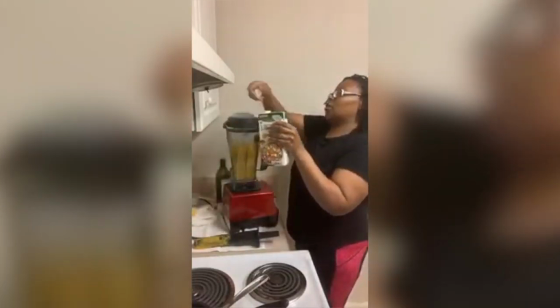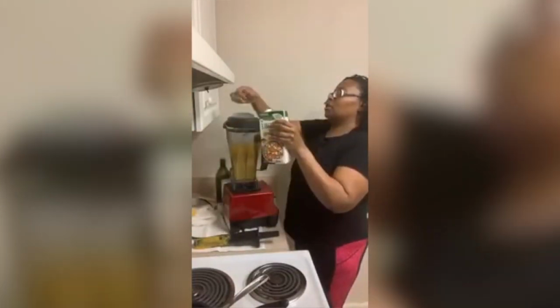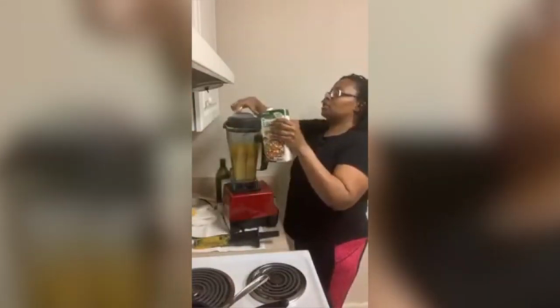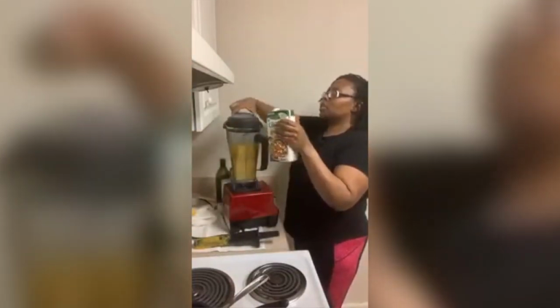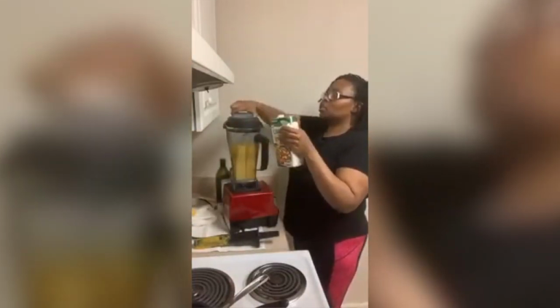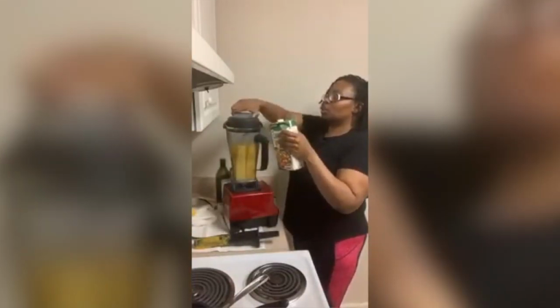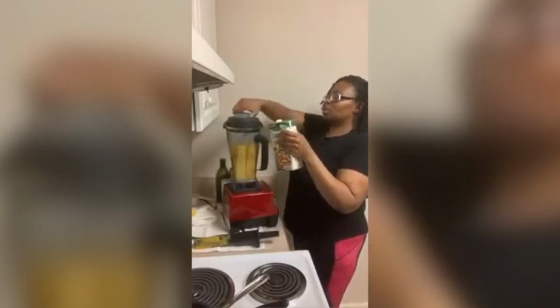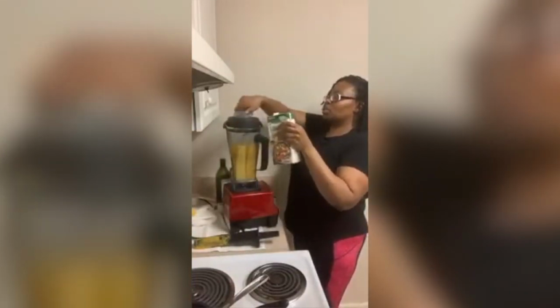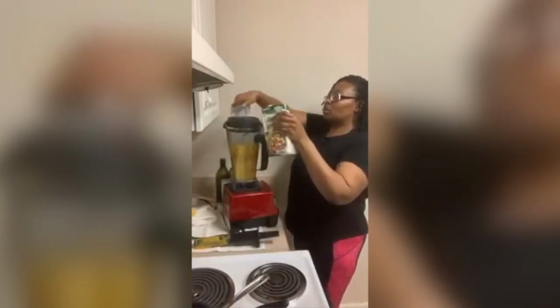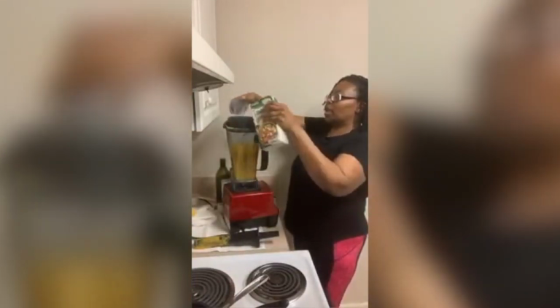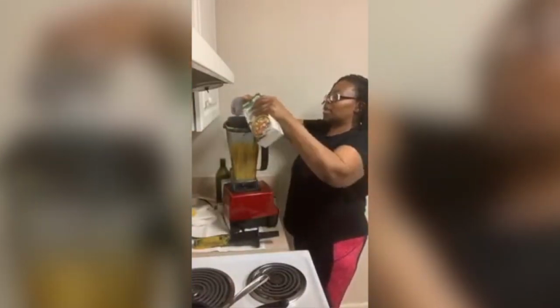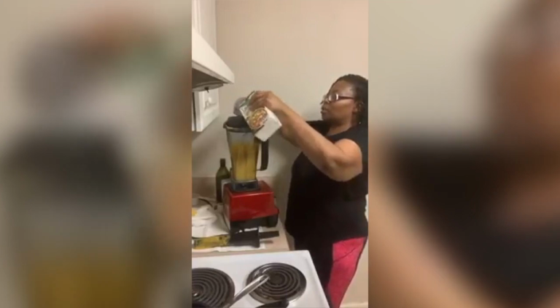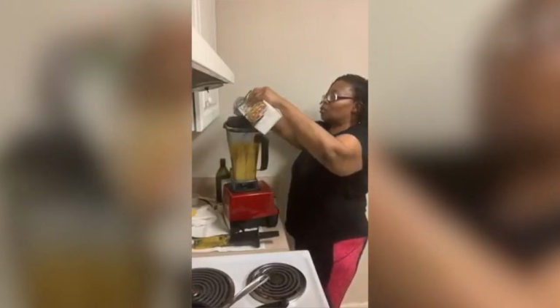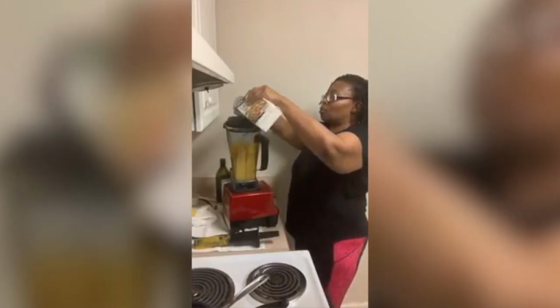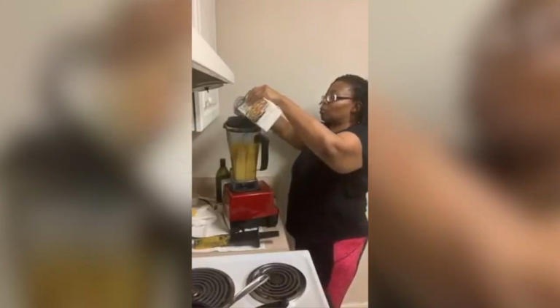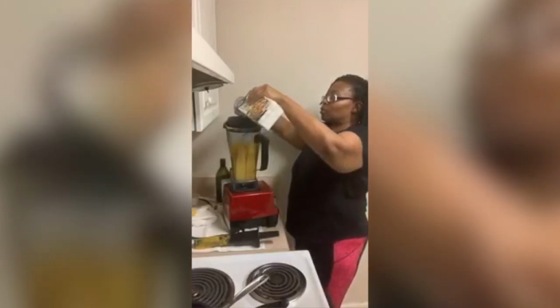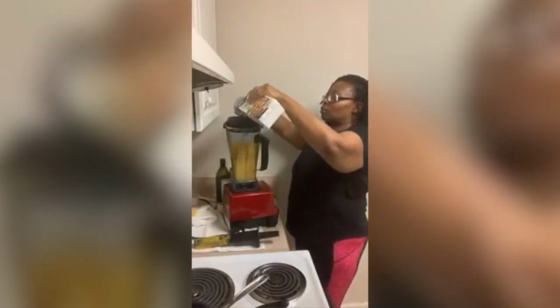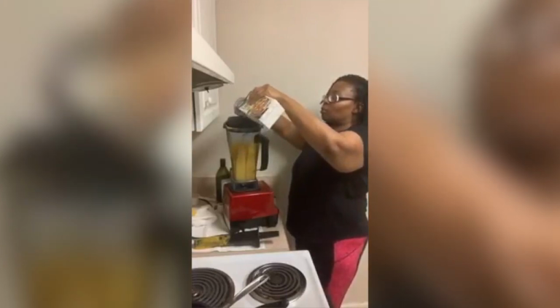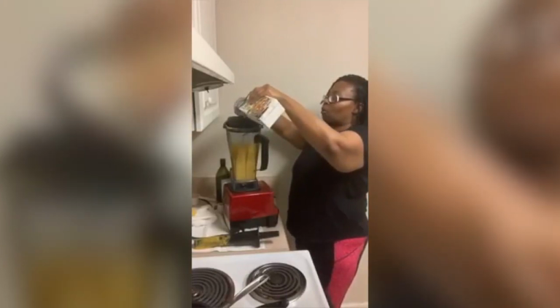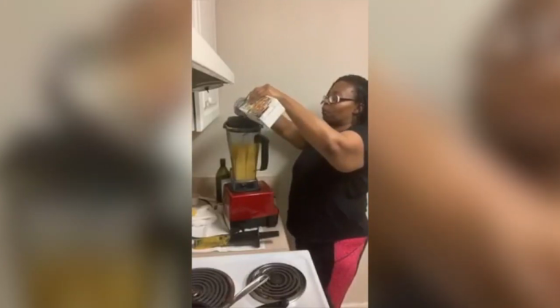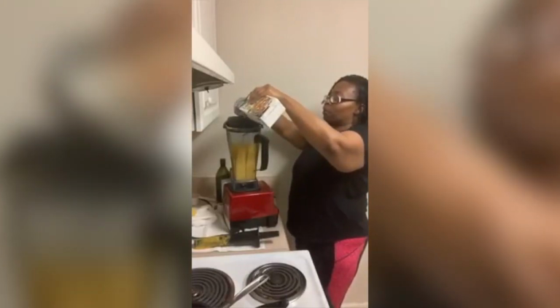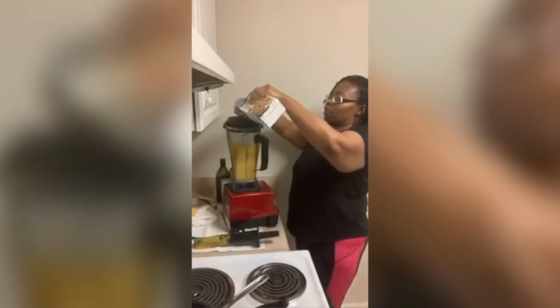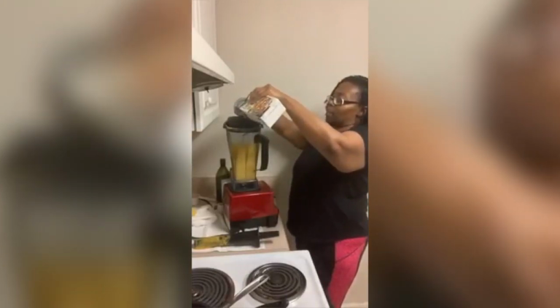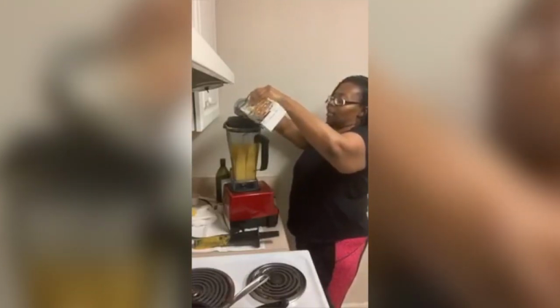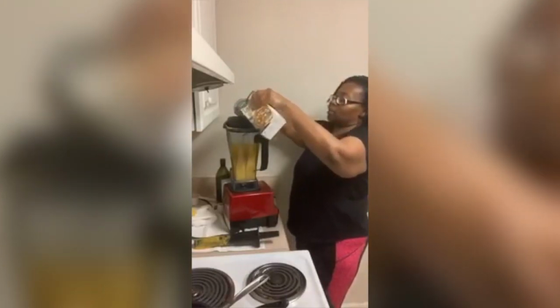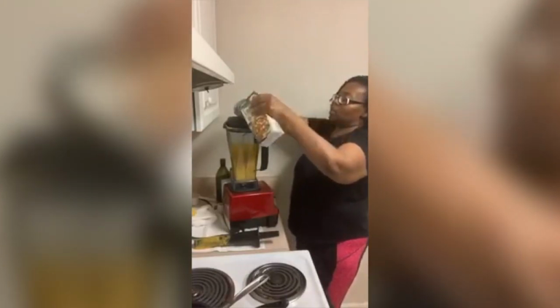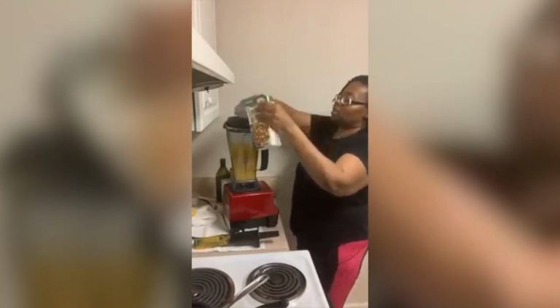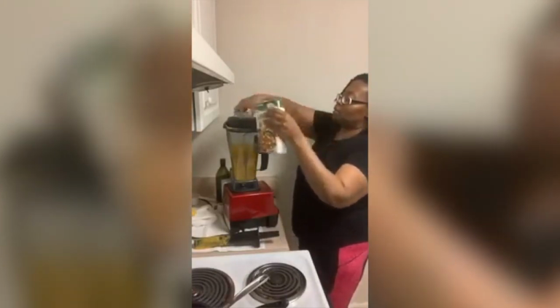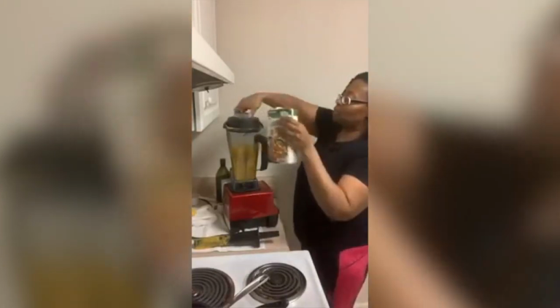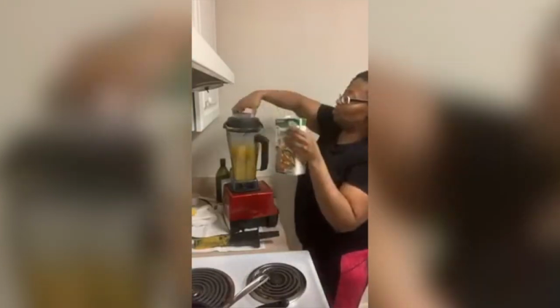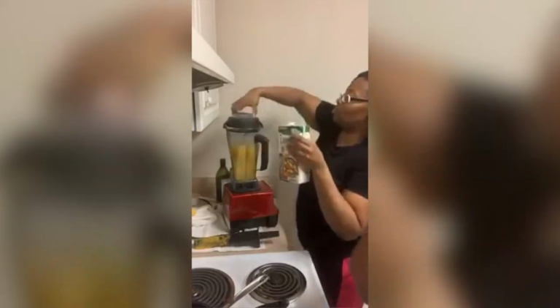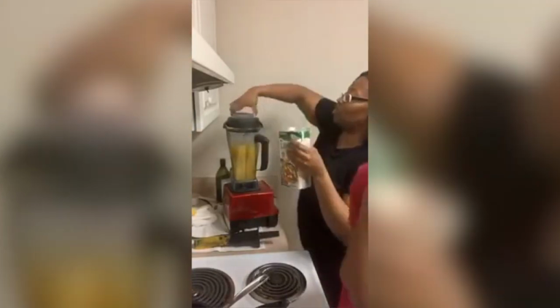It's a little thick, so I'm adding a little more broth to thin it out. That's why I said you don't really measure.